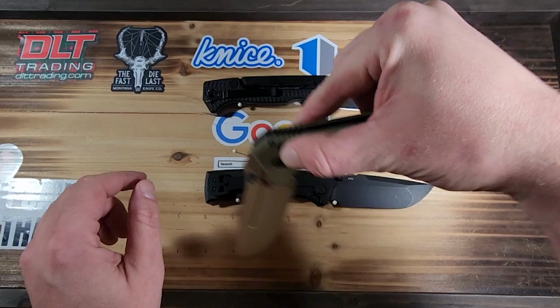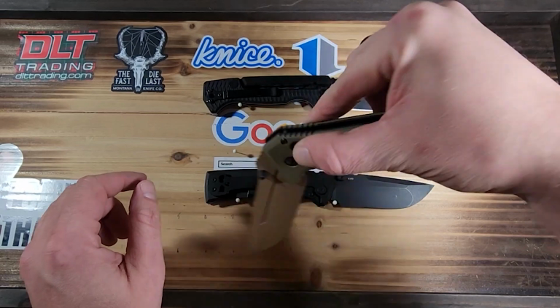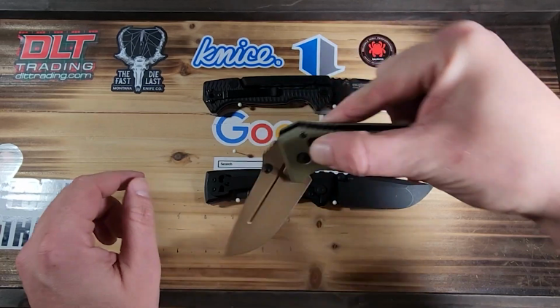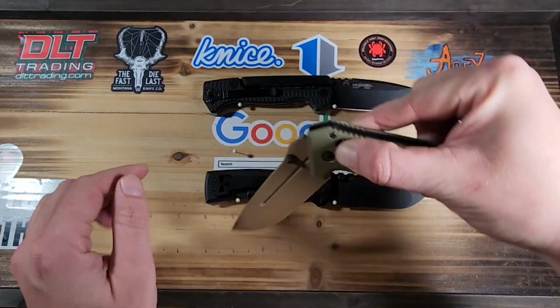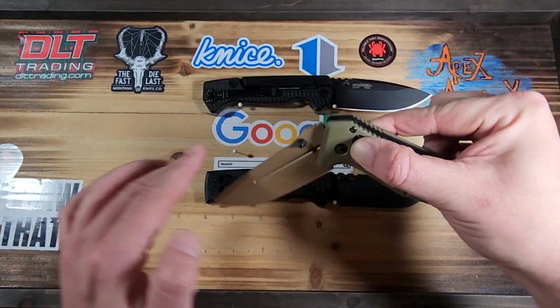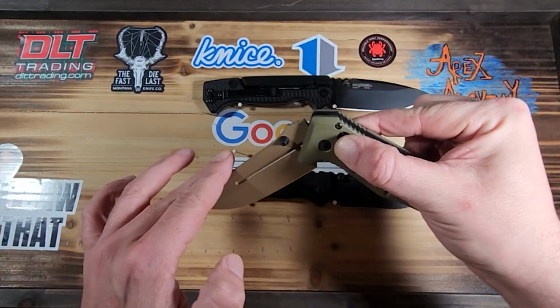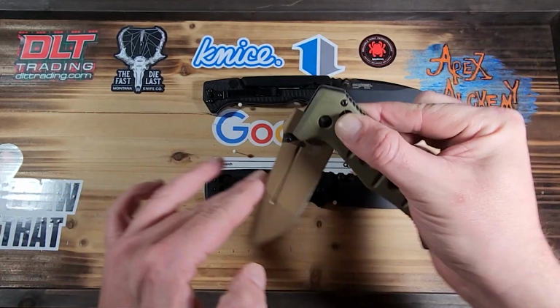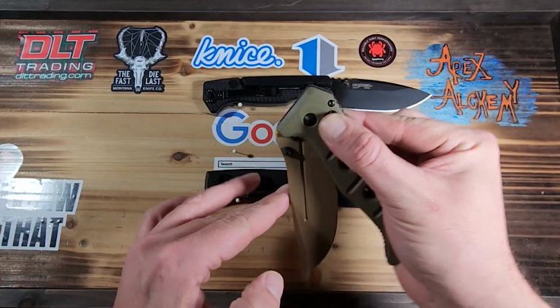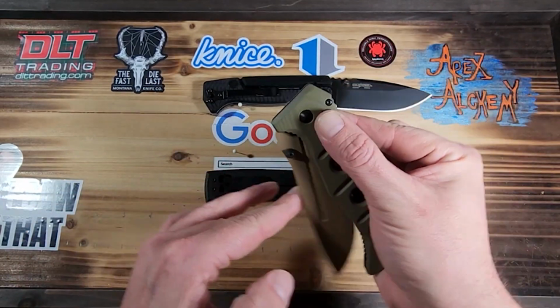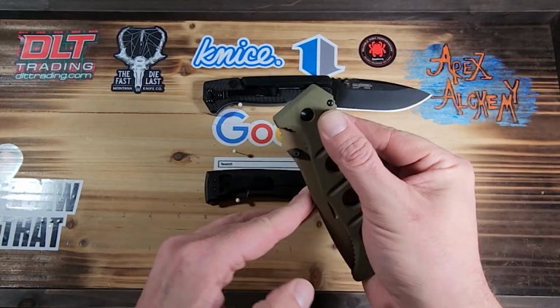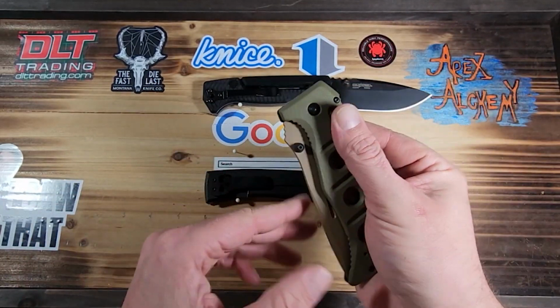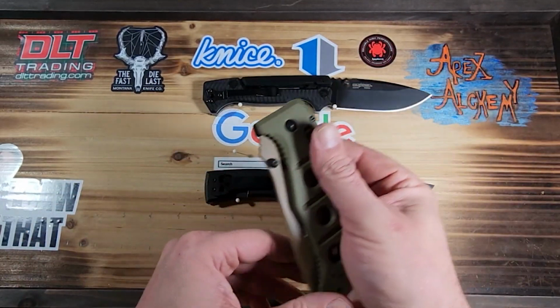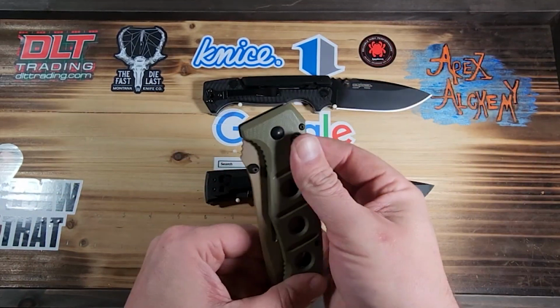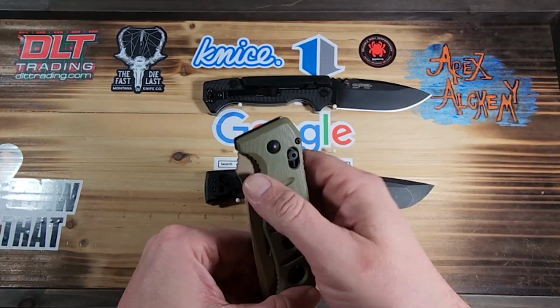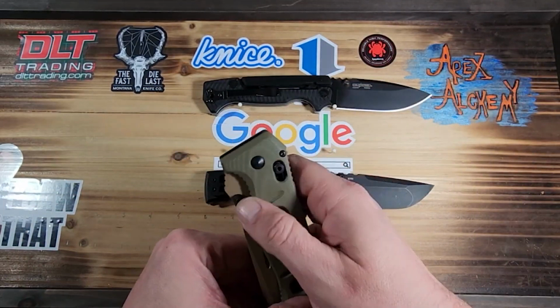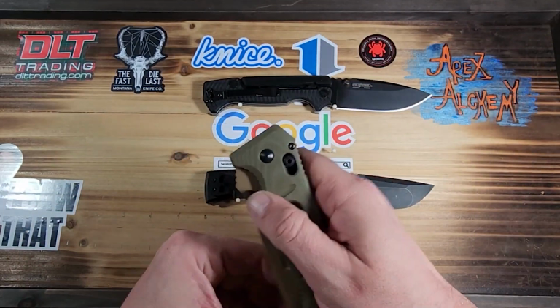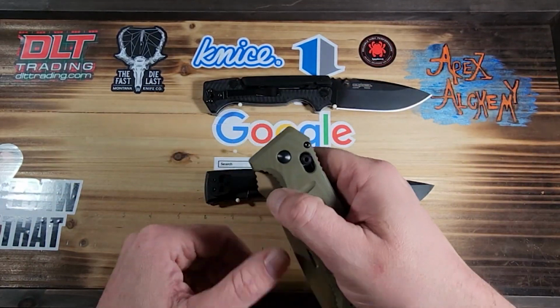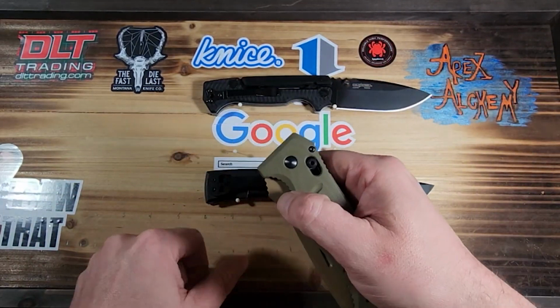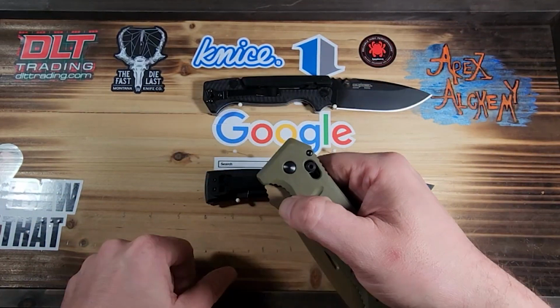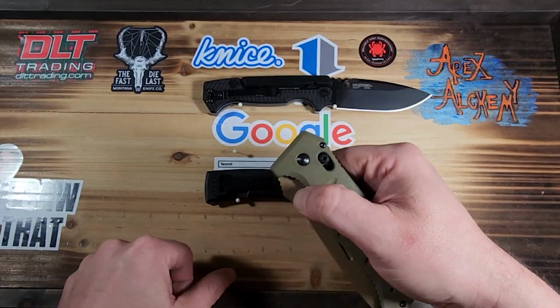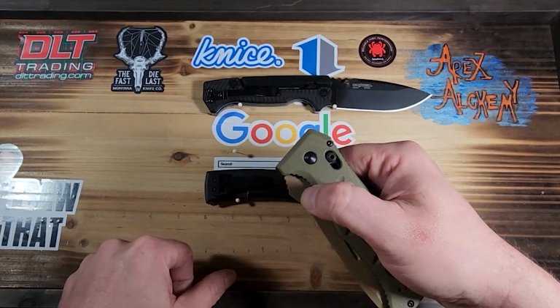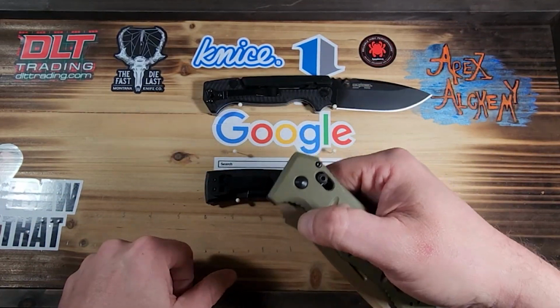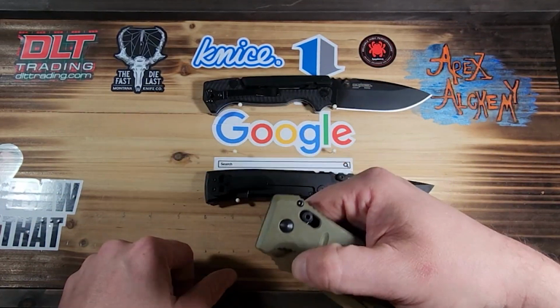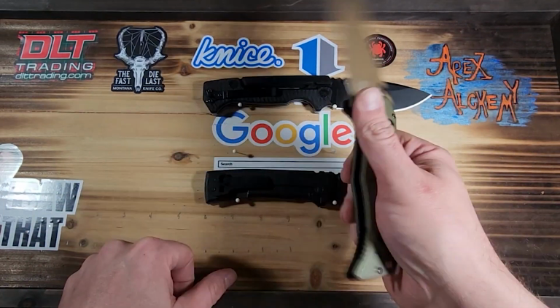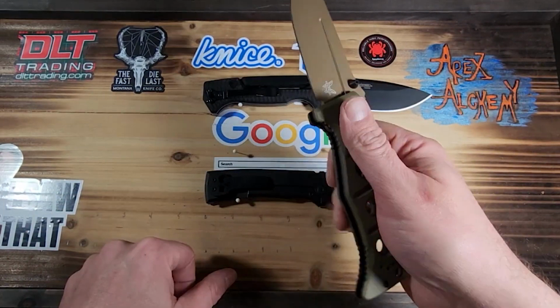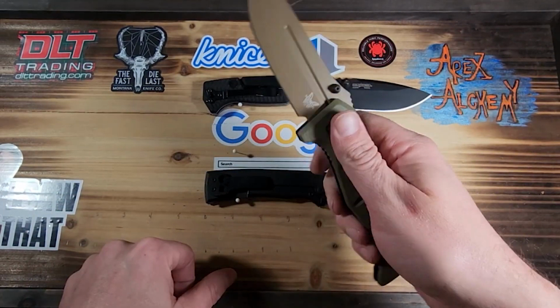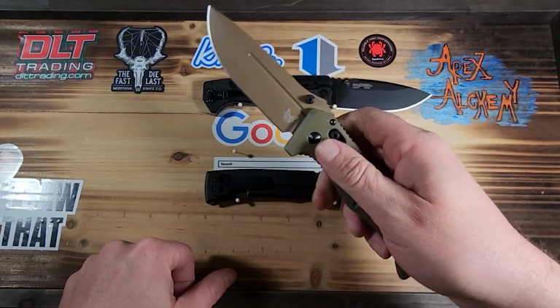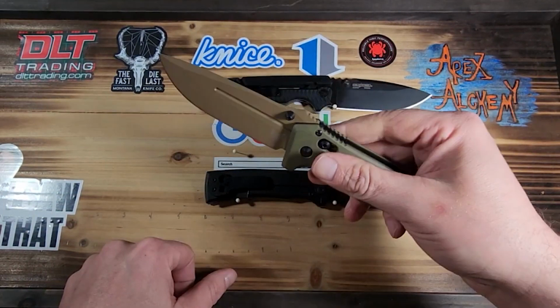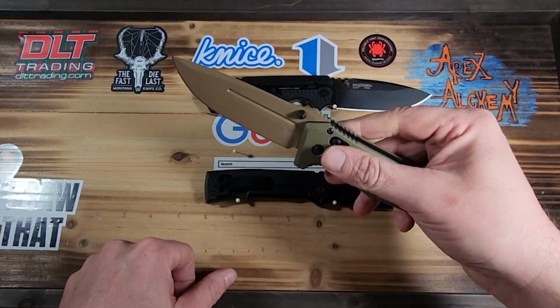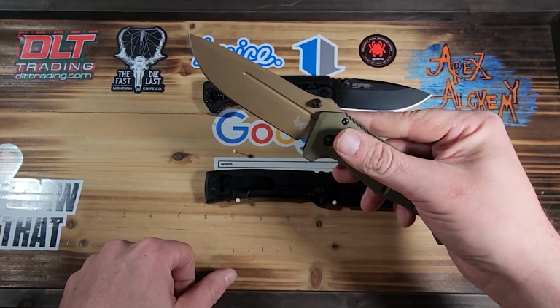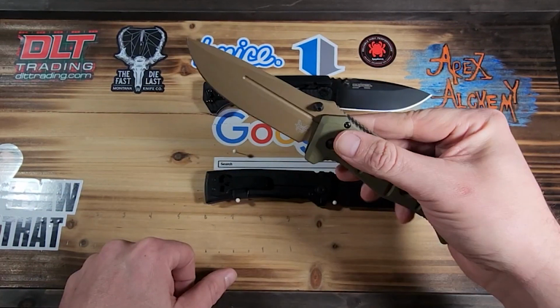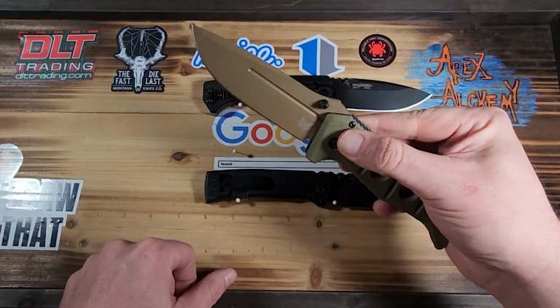We also have a 940 that came in the mail today — instead of getting a blade replacement, I just got a new knife.